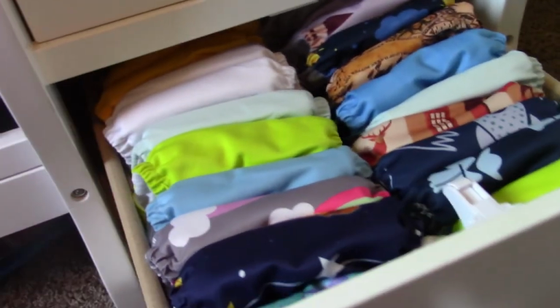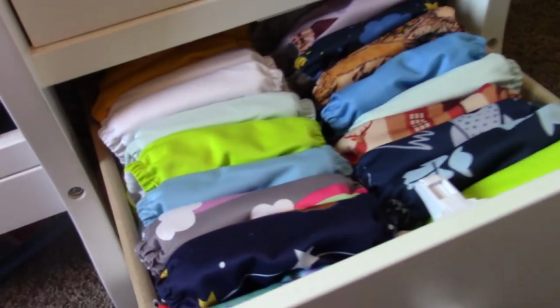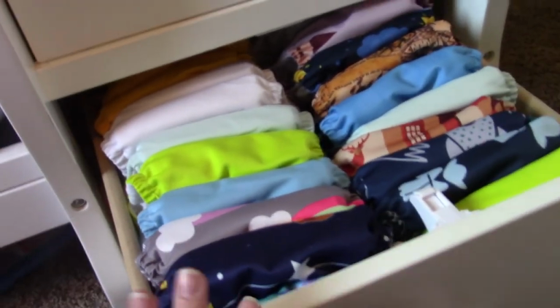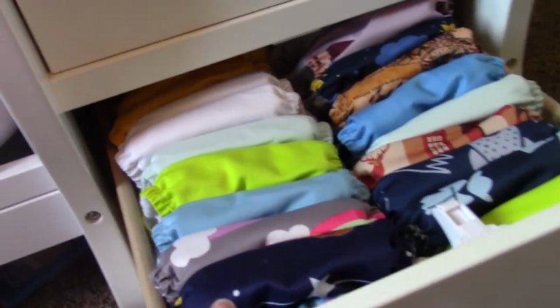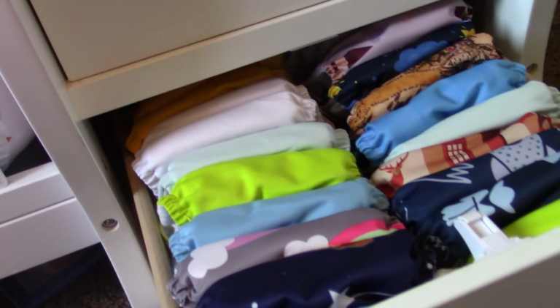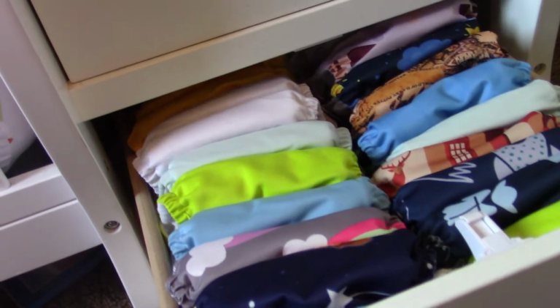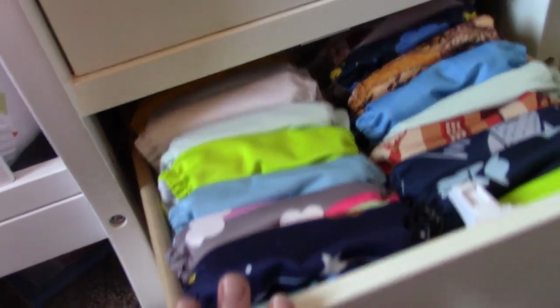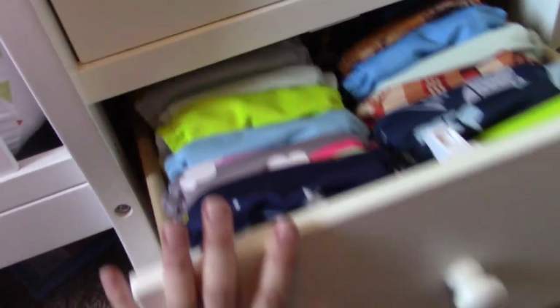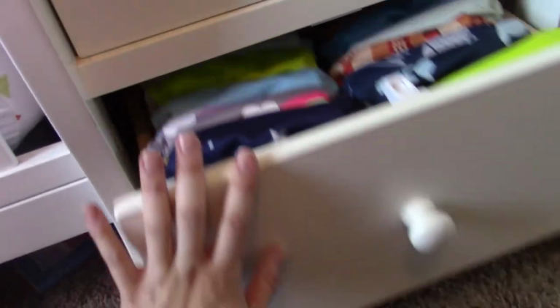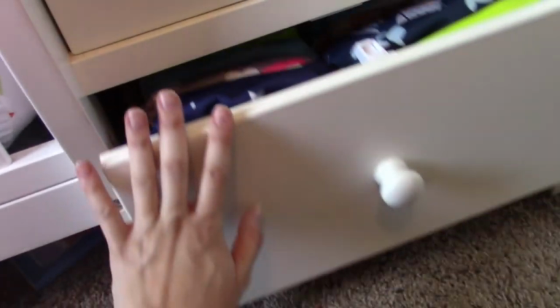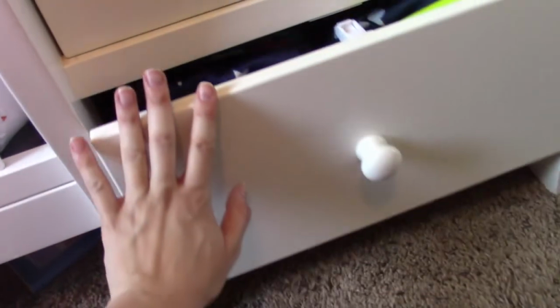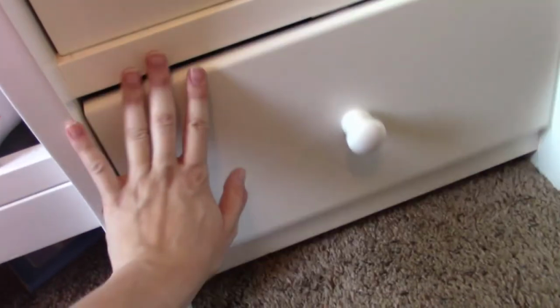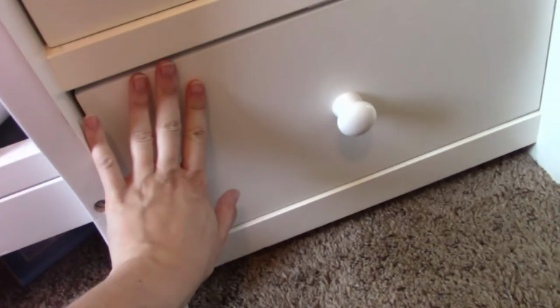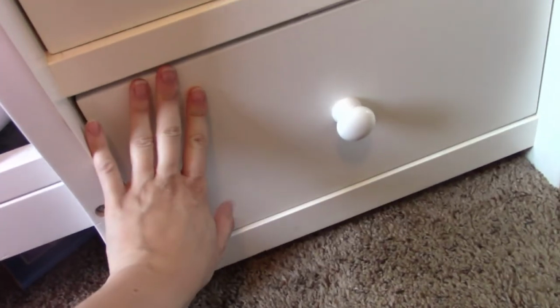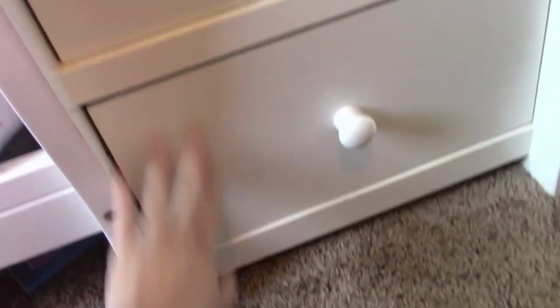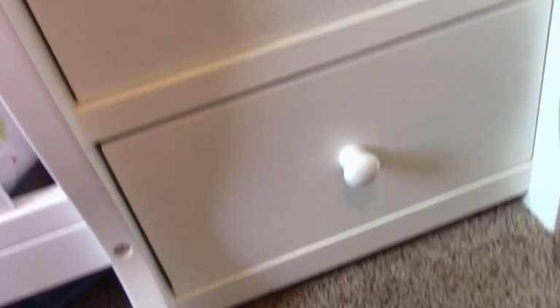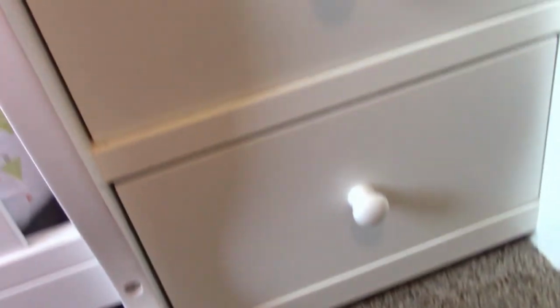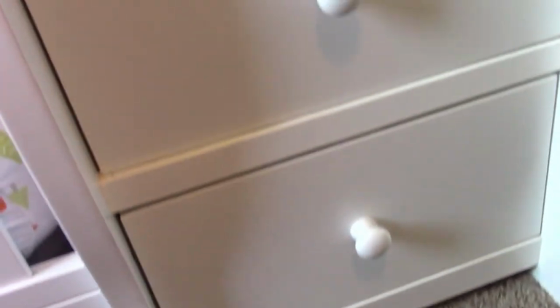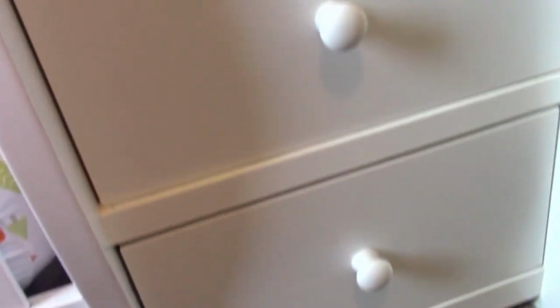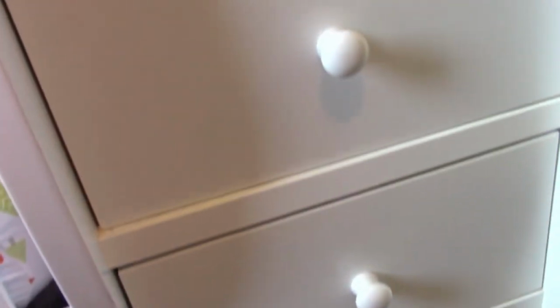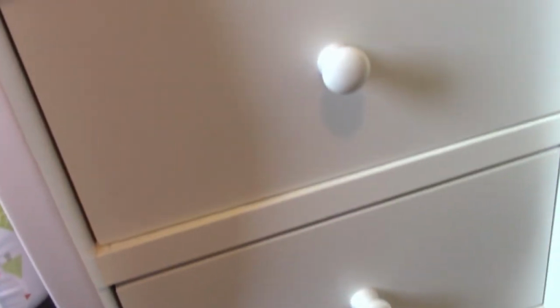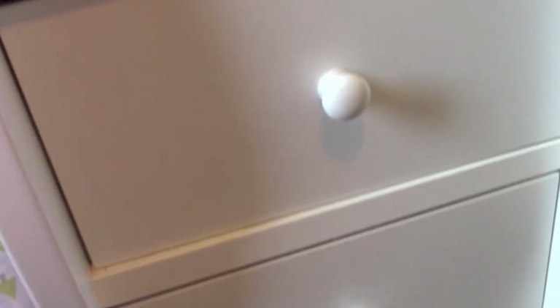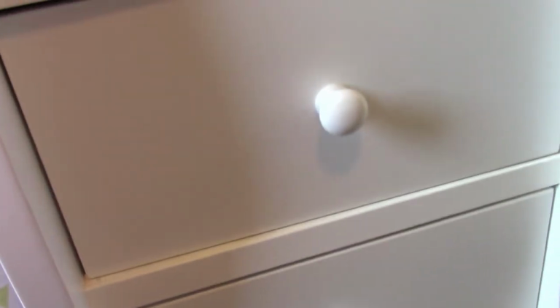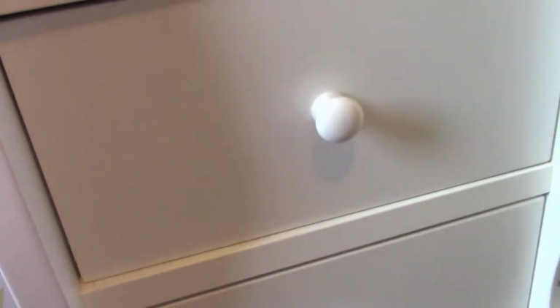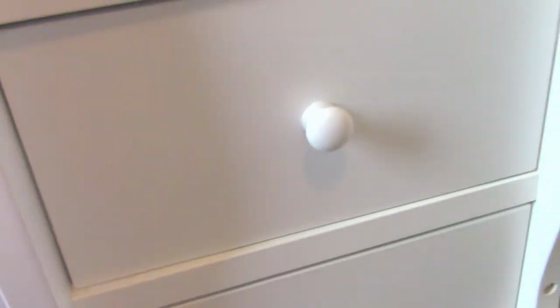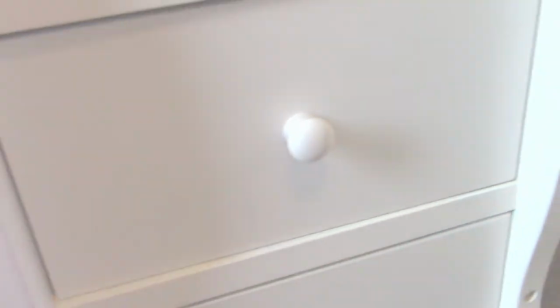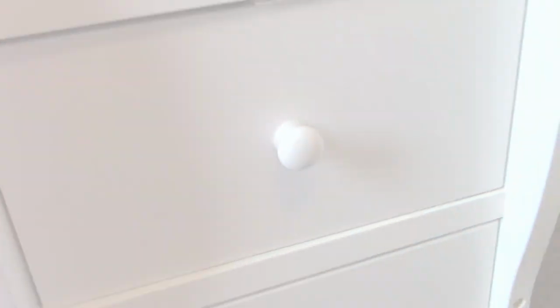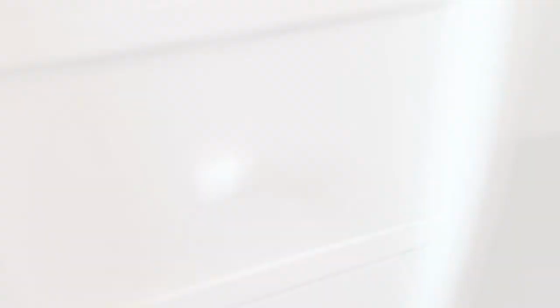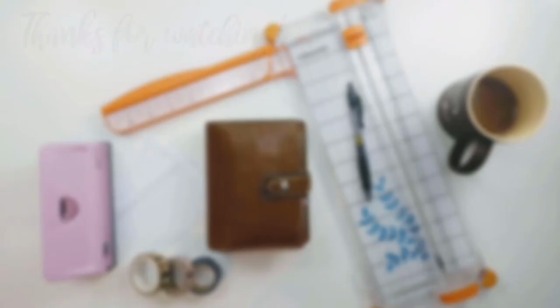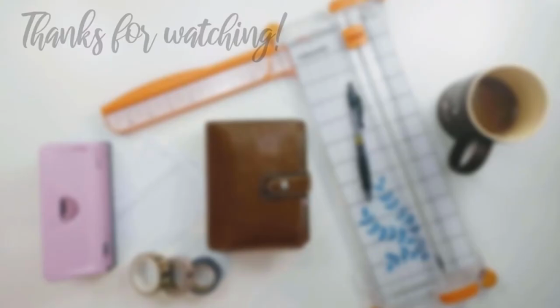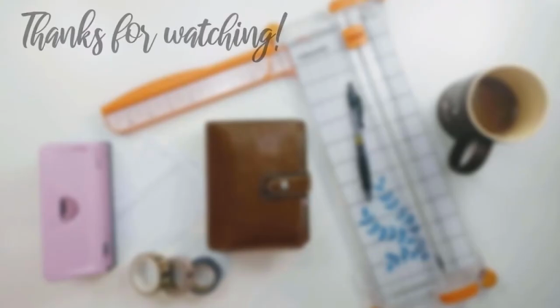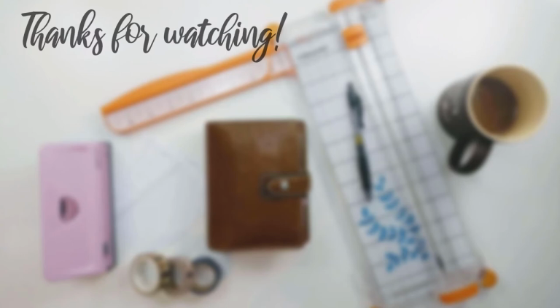Thank you for watching and I'll see you in the next video.